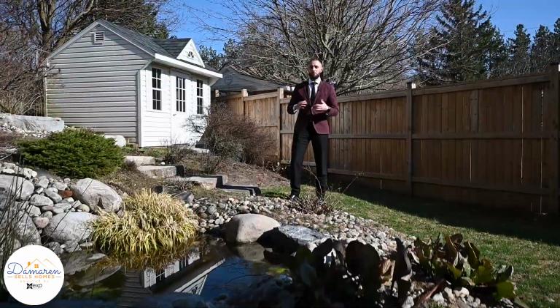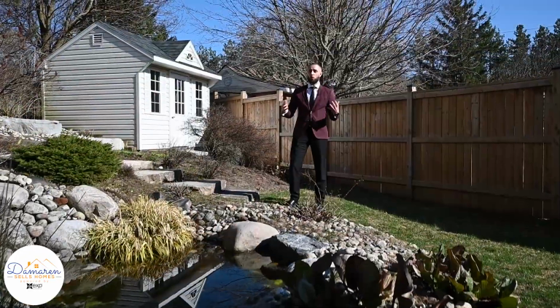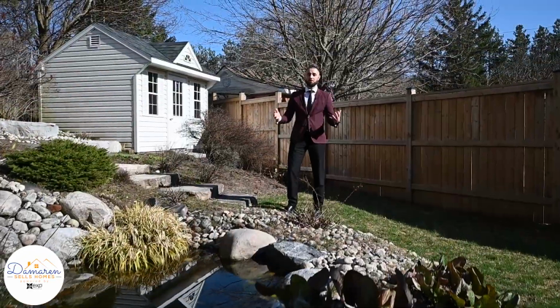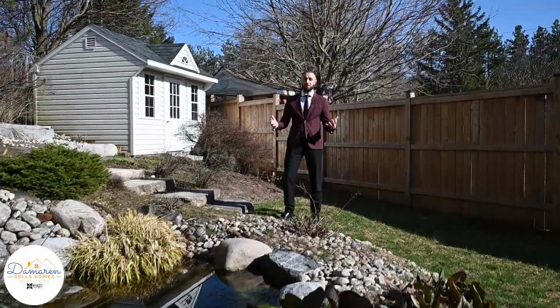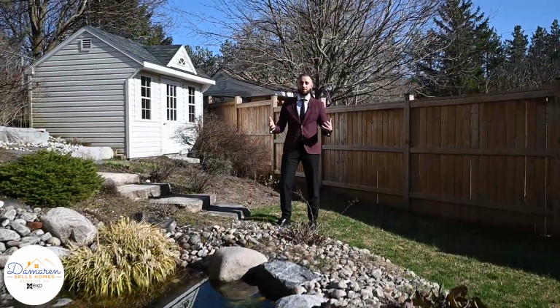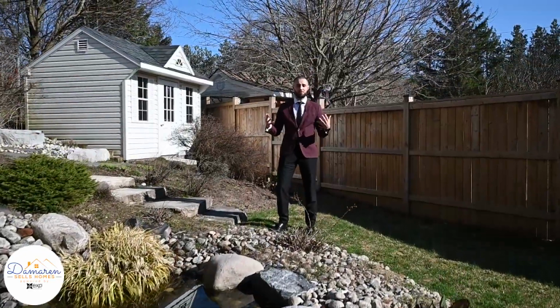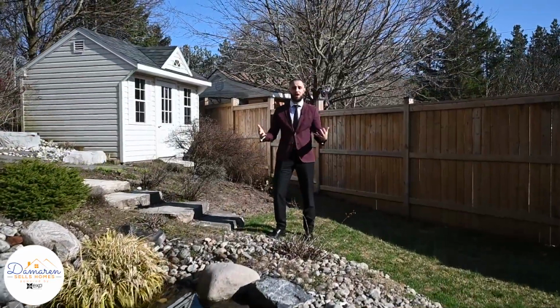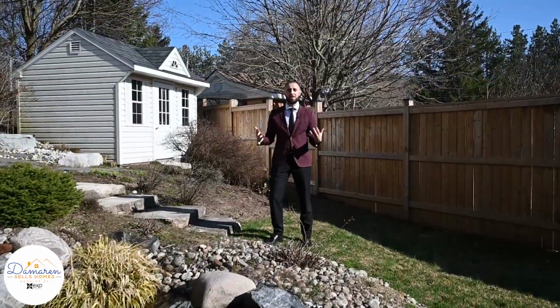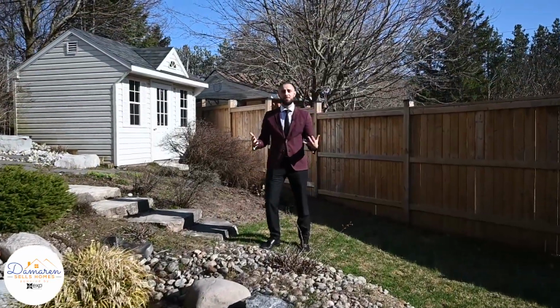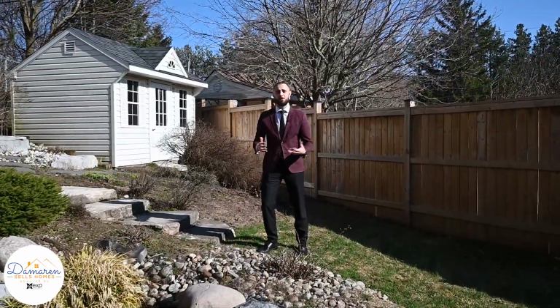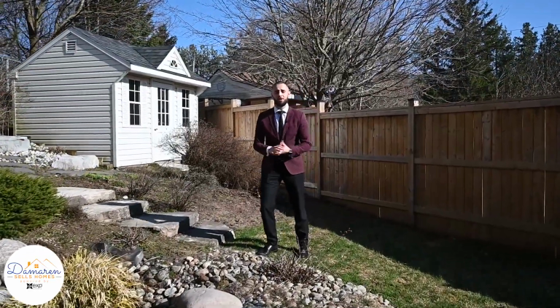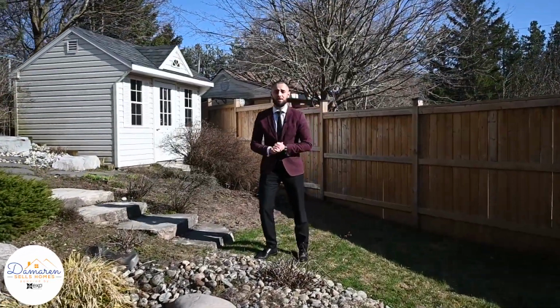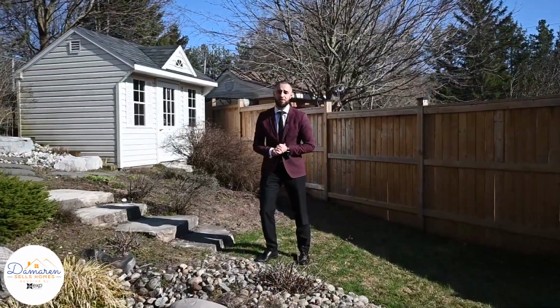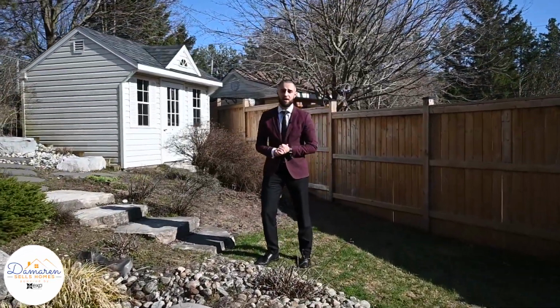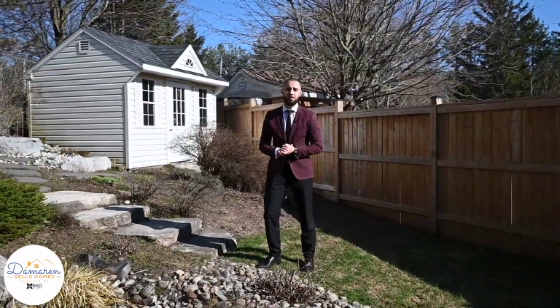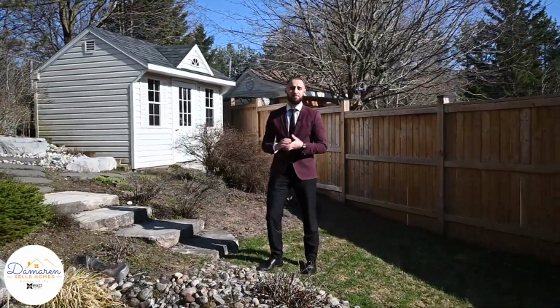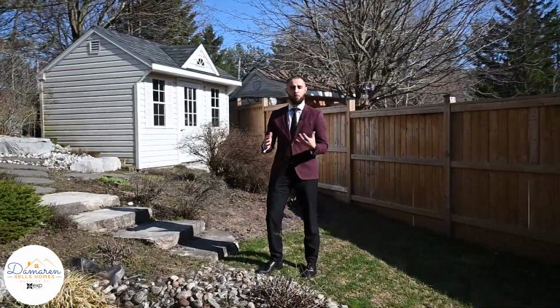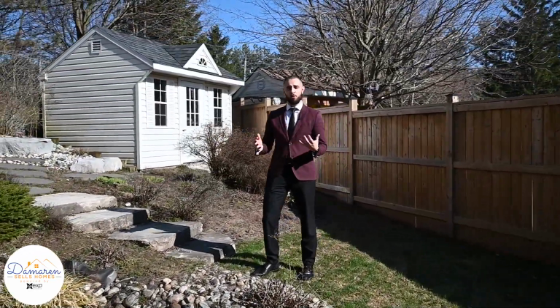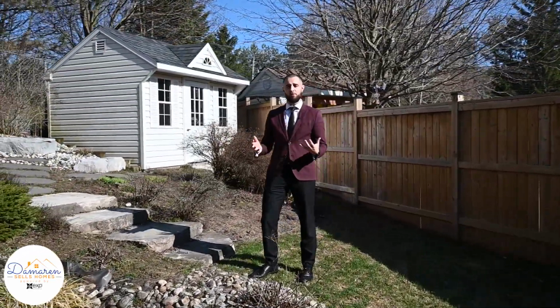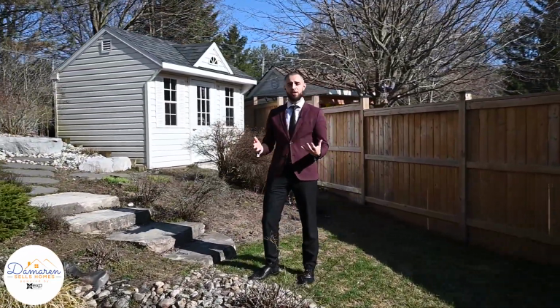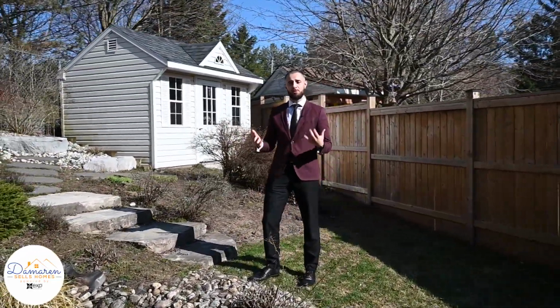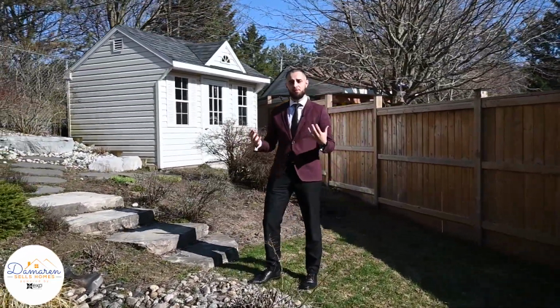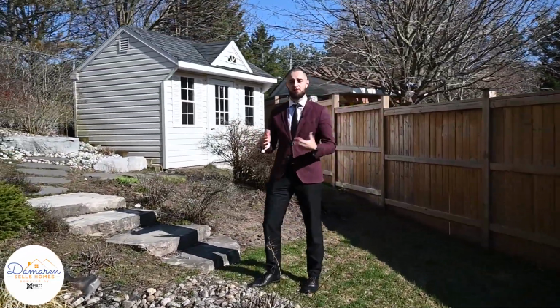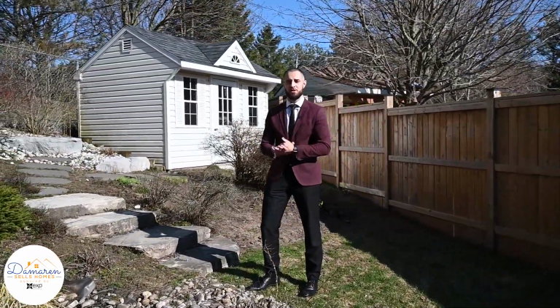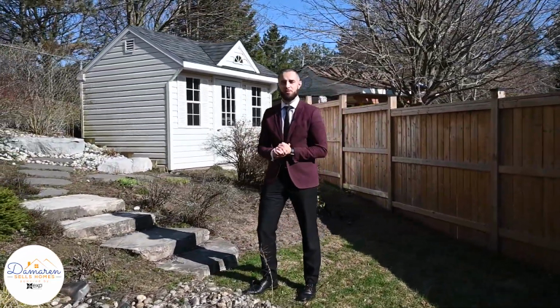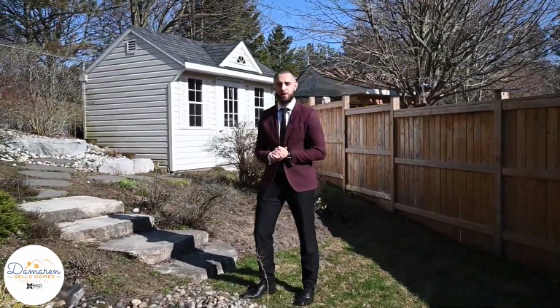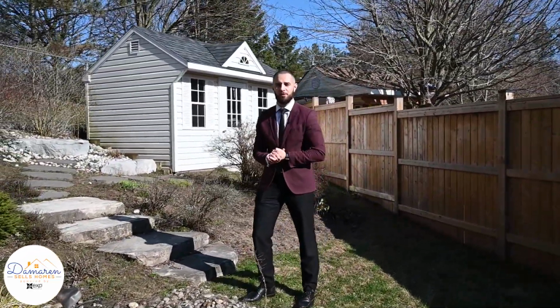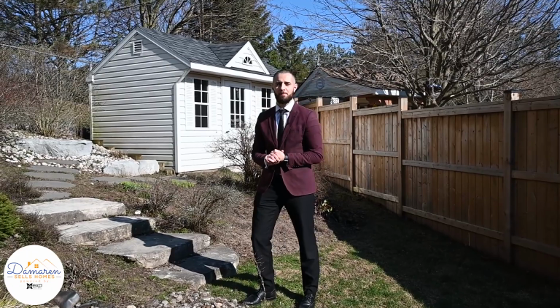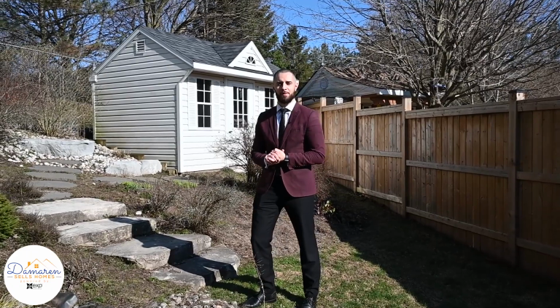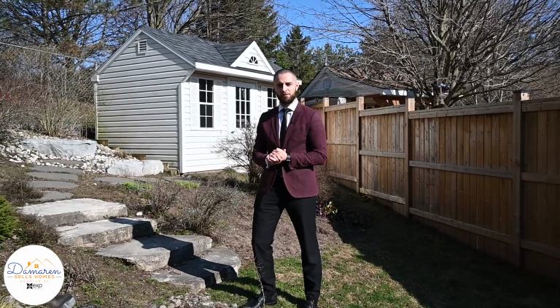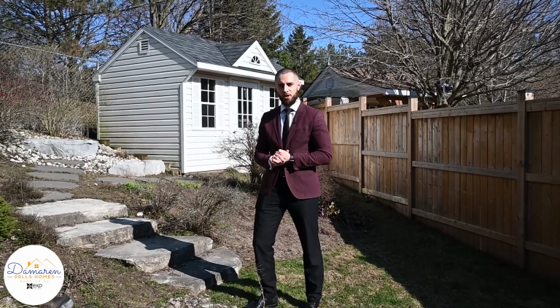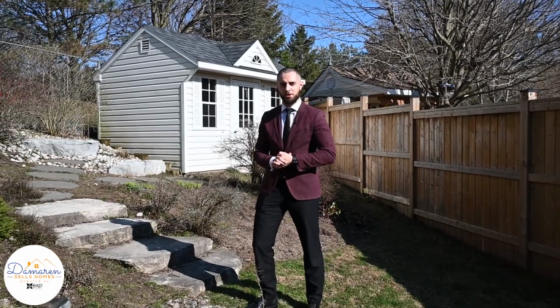Homes like this do not hit the market every day. For more information, please reach out directly. Thanks for watching.